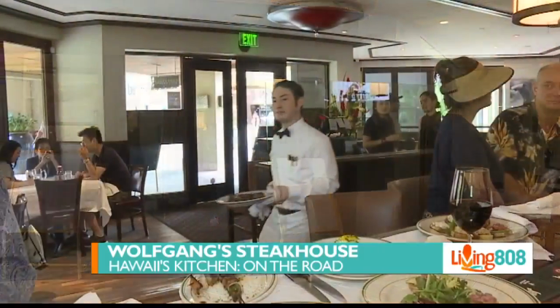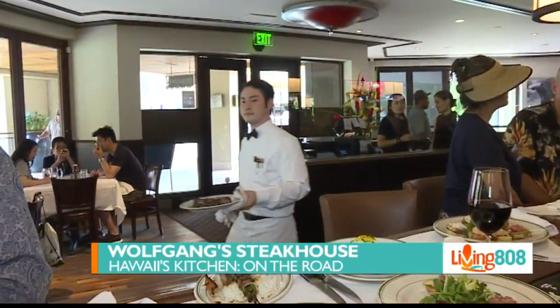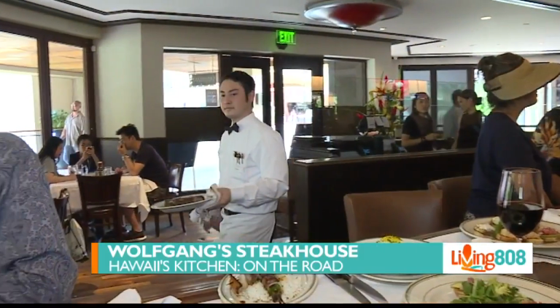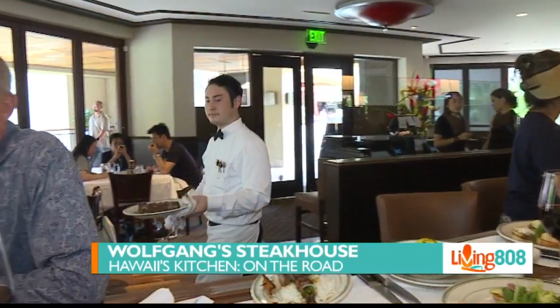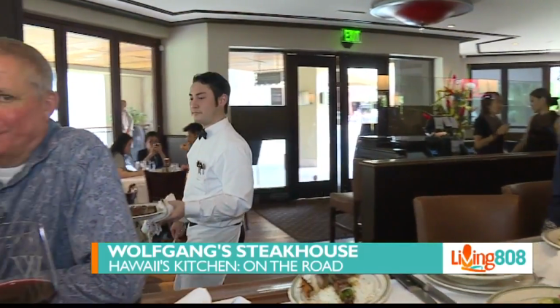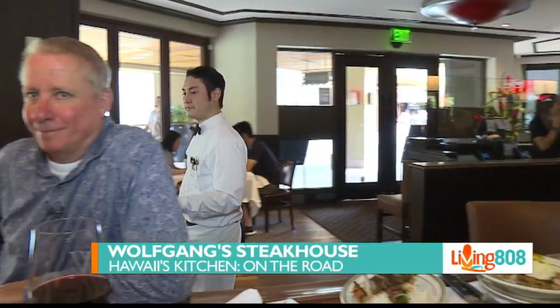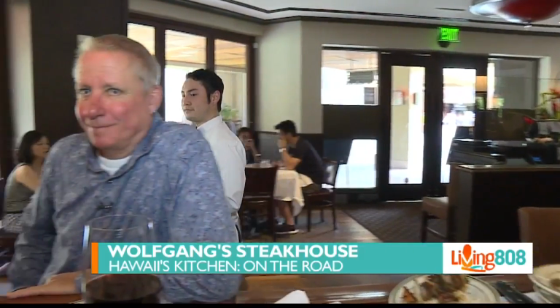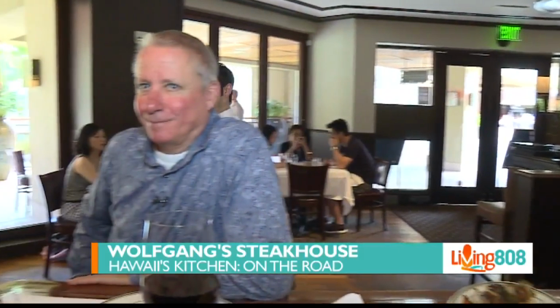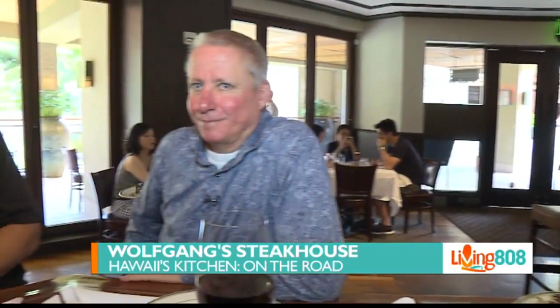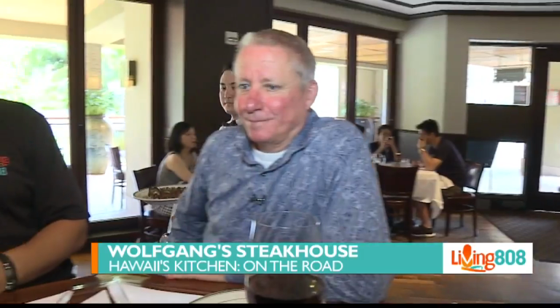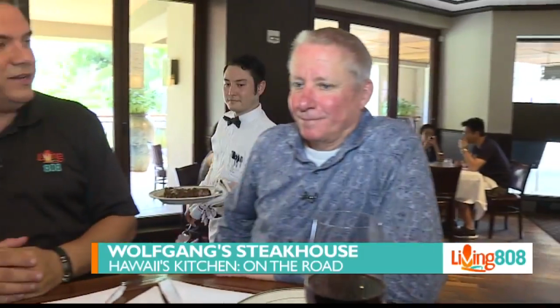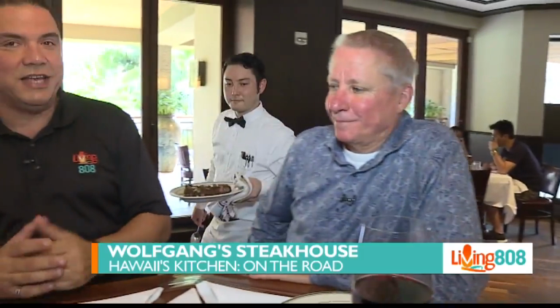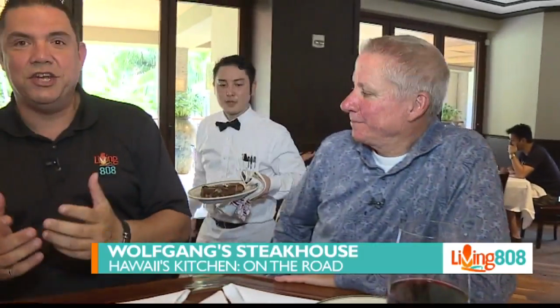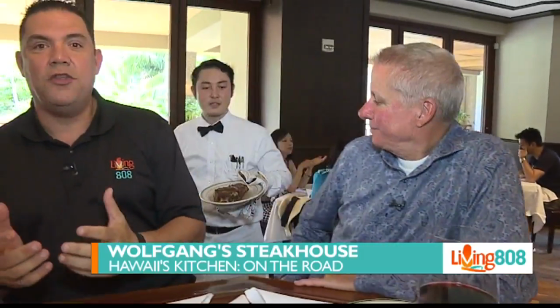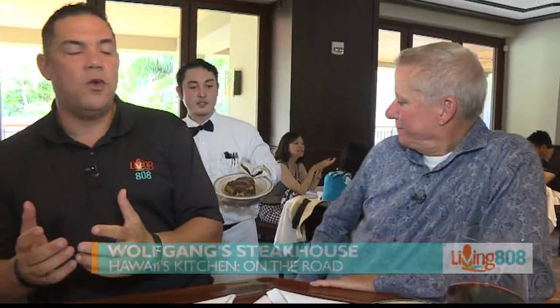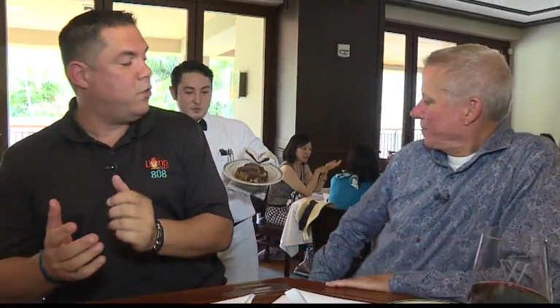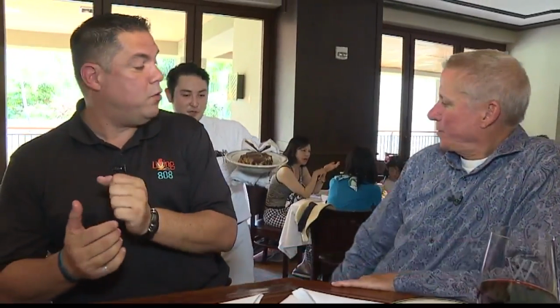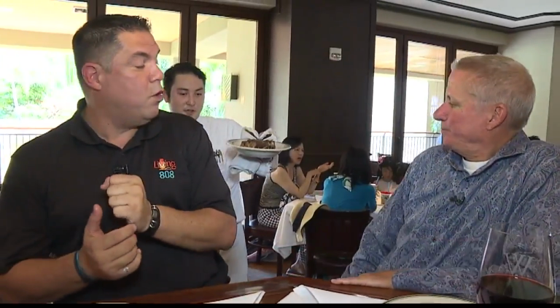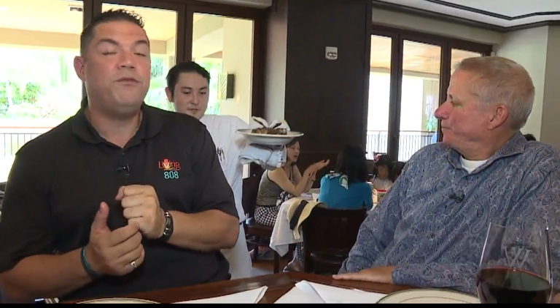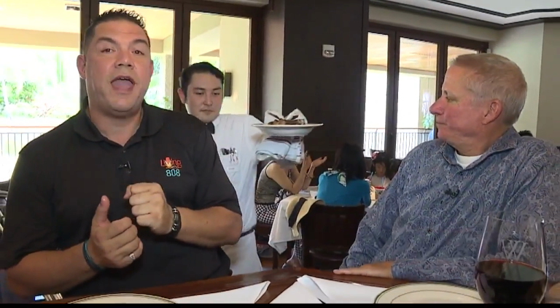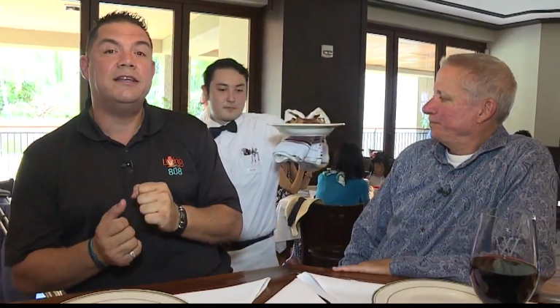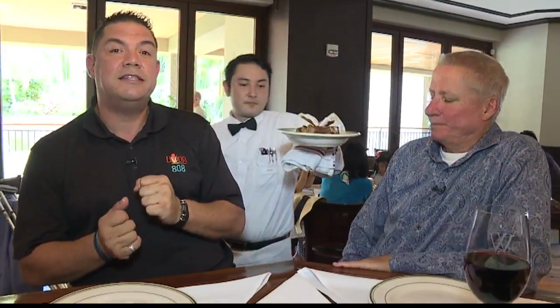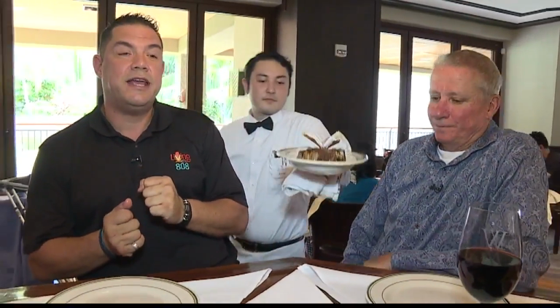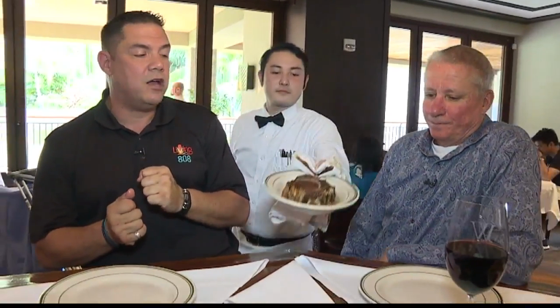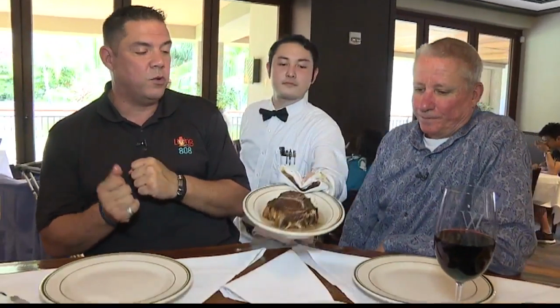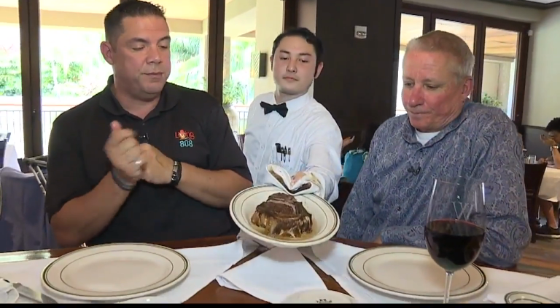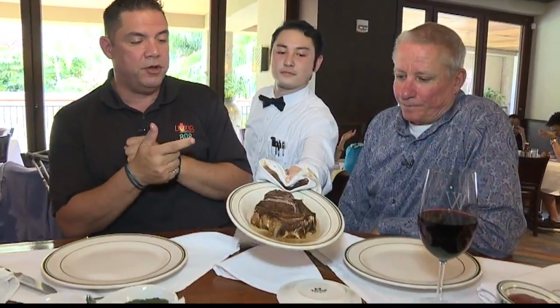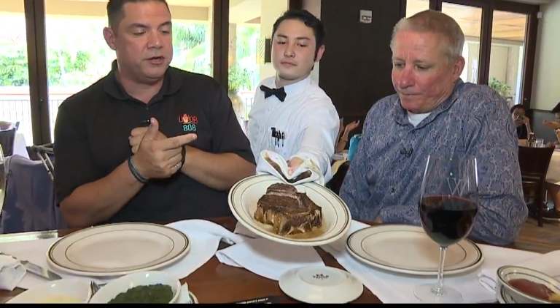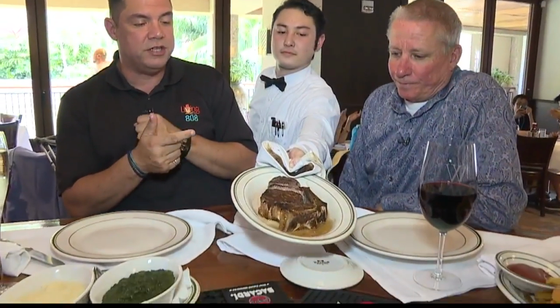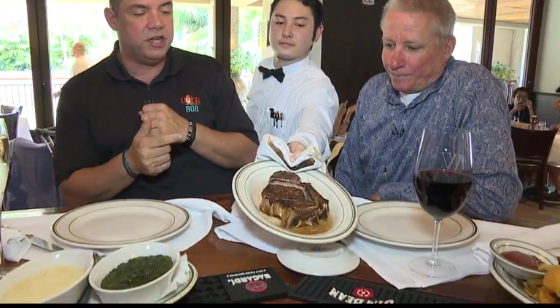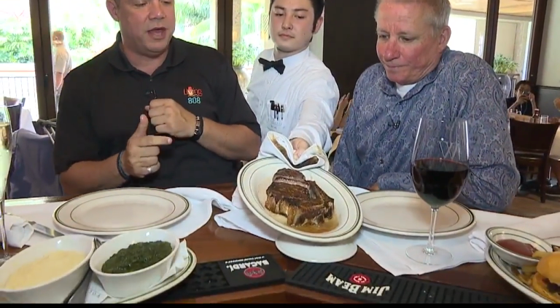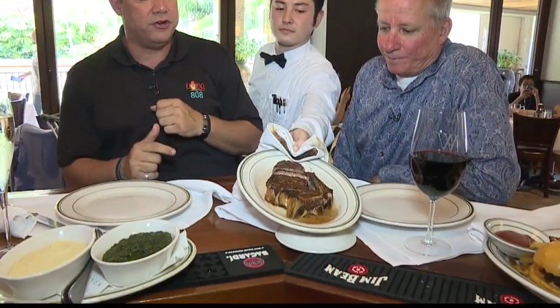Welcome back to Living 808 and to Hawaii's Kitchen on the Road. We're at Wolfgang Steakhouse with Bill Nickerson, the general manager.